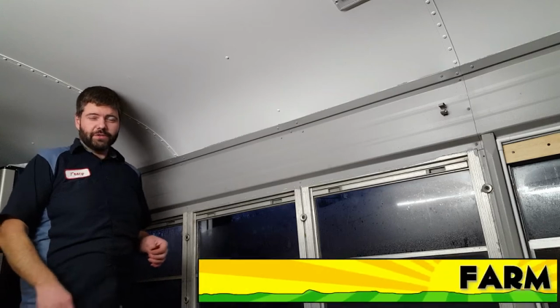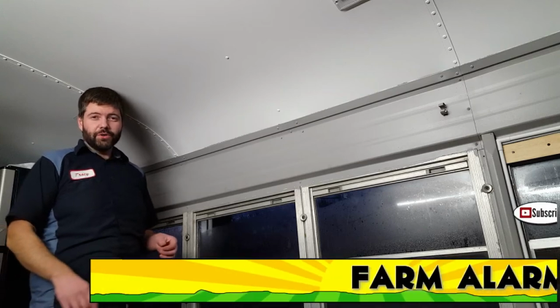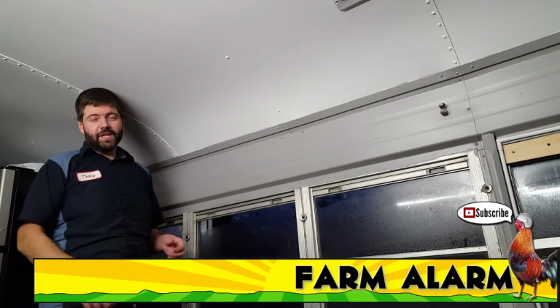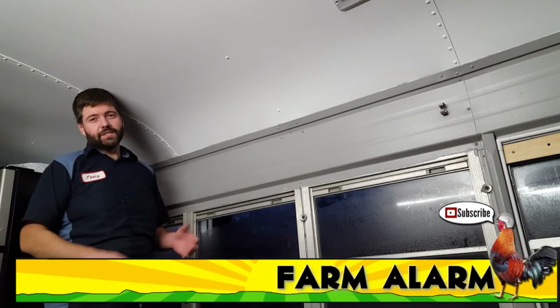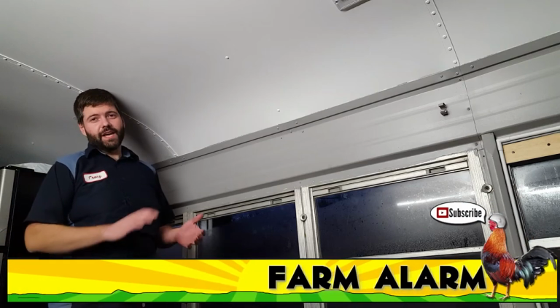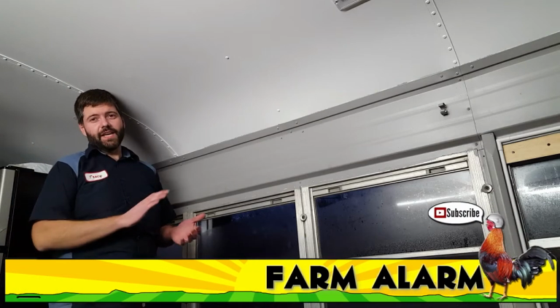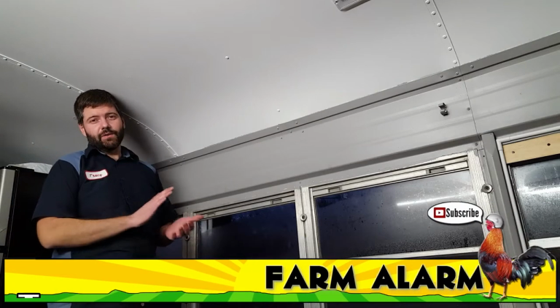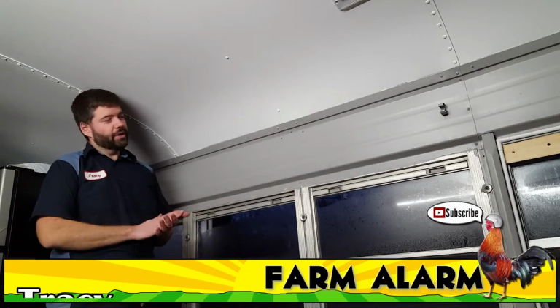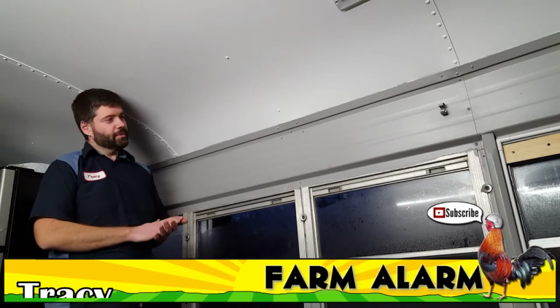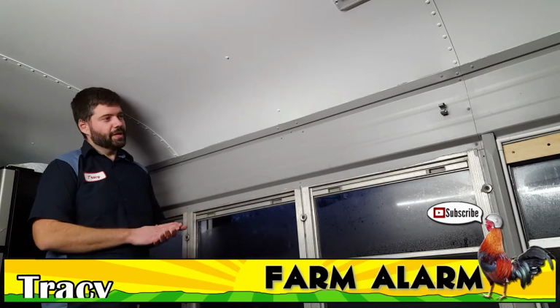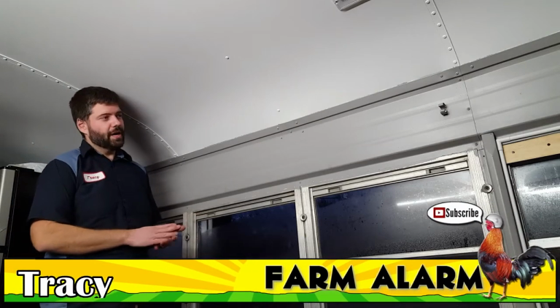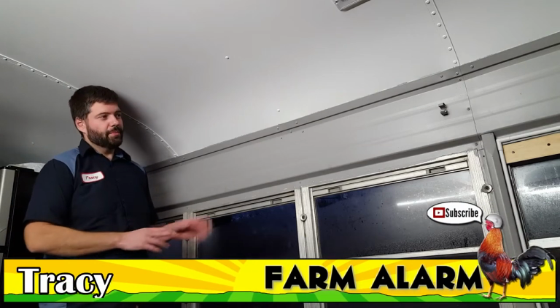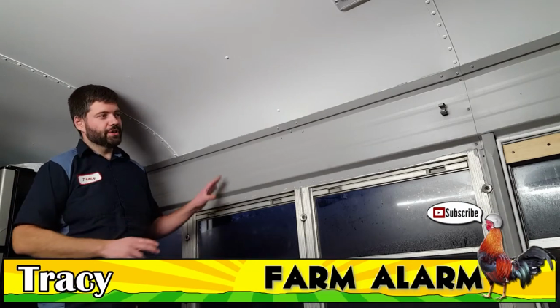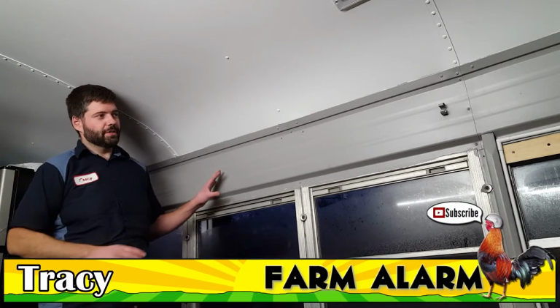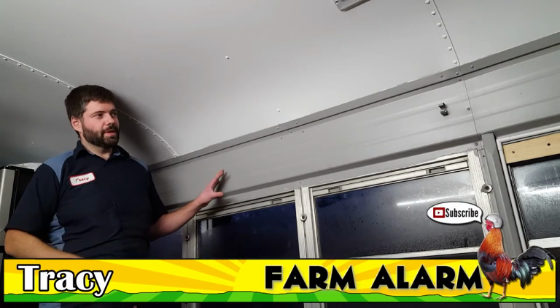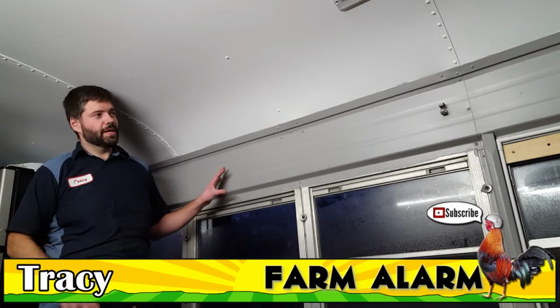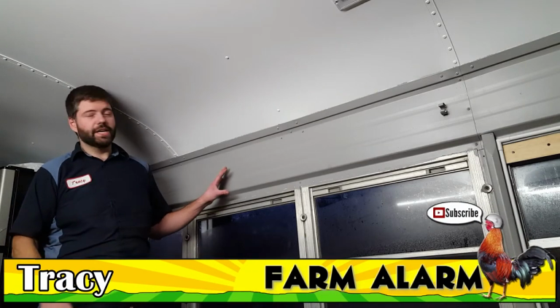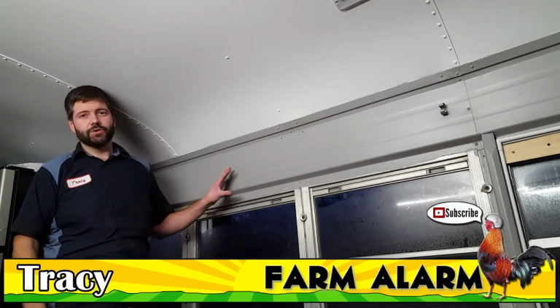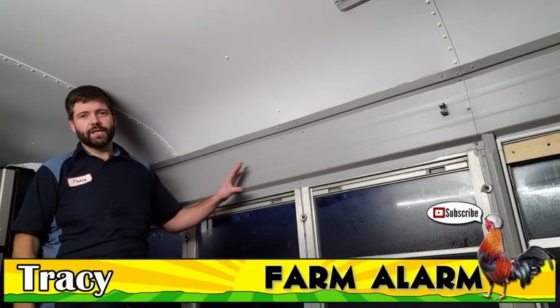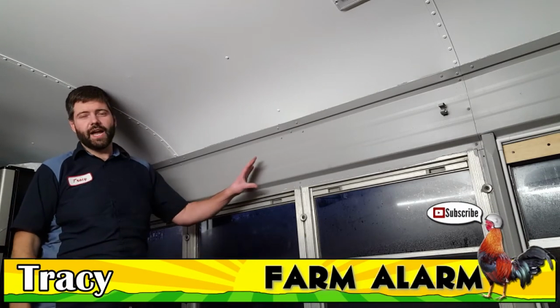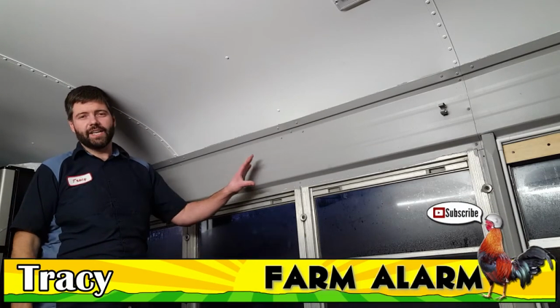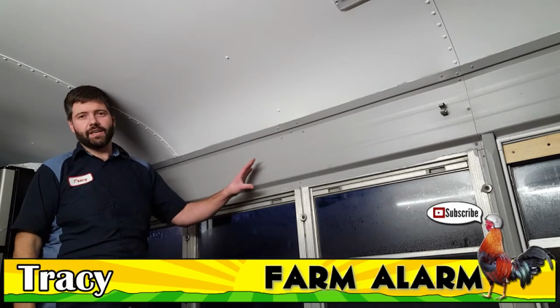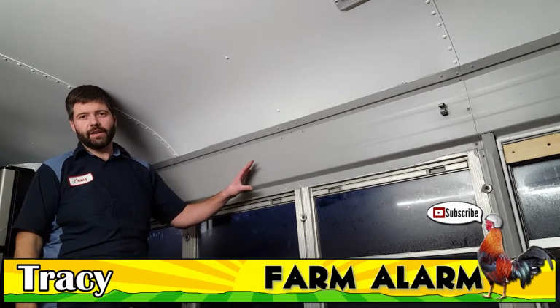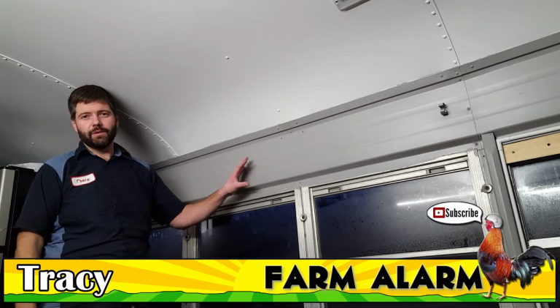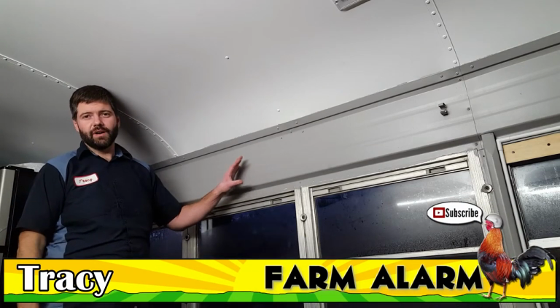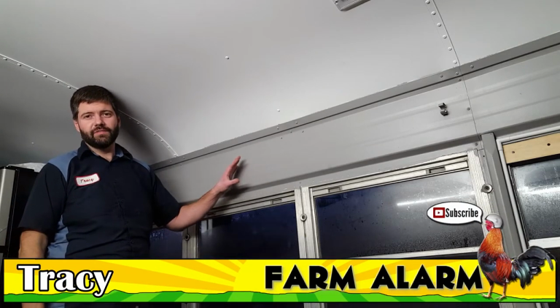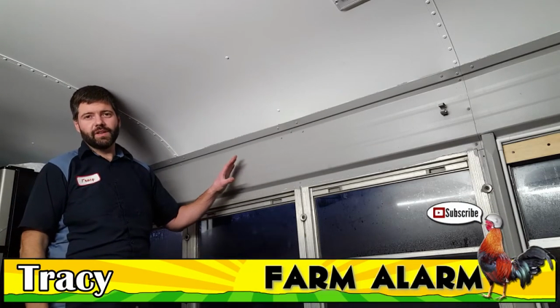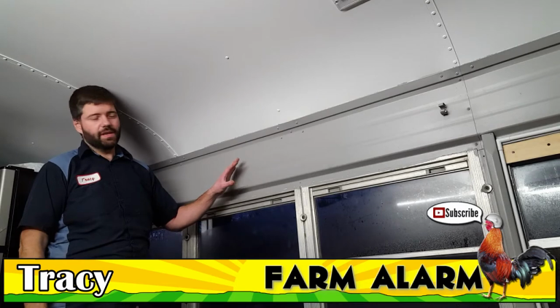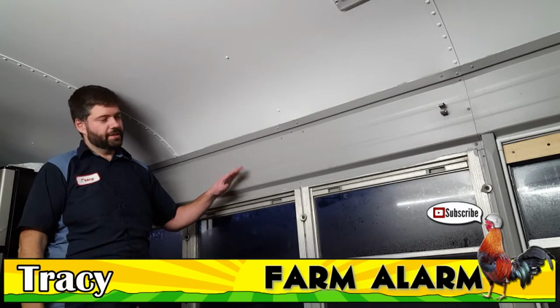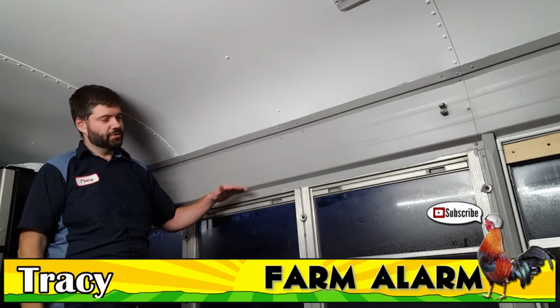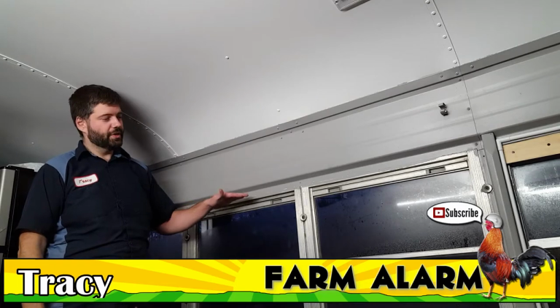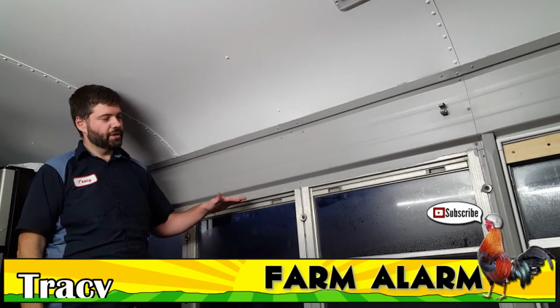Thanks for tuning in. Today we're going to be putting some indirect lighting here above these windows.